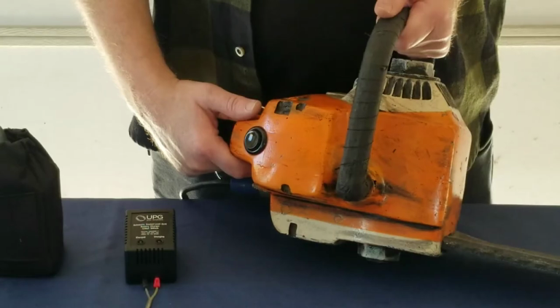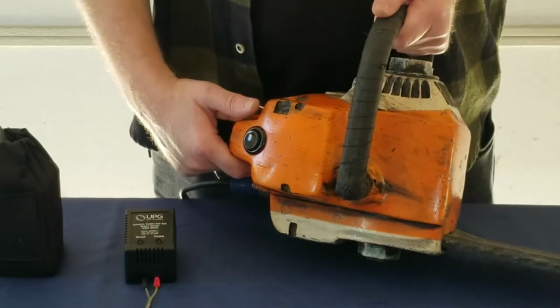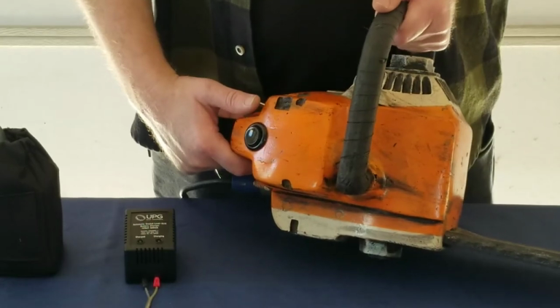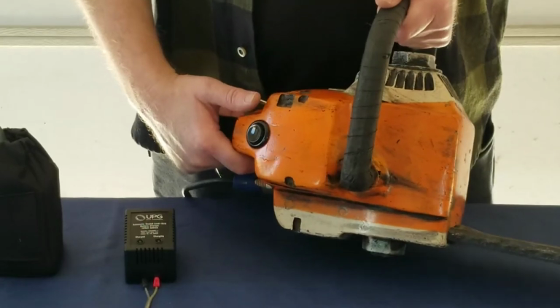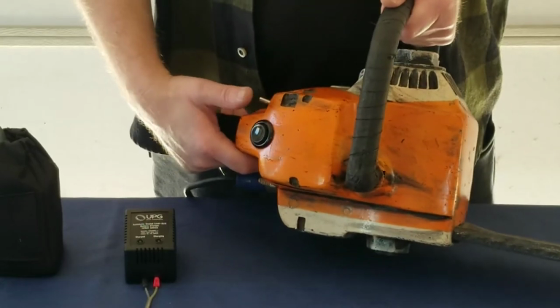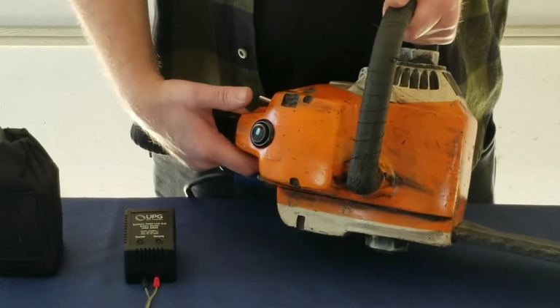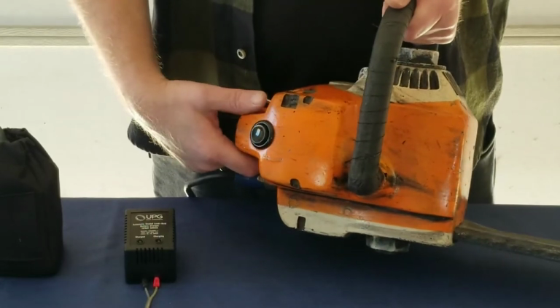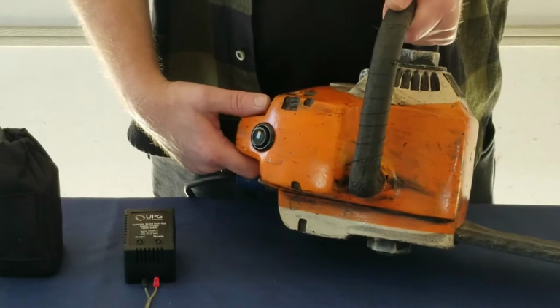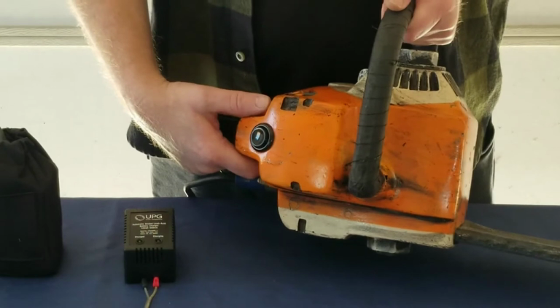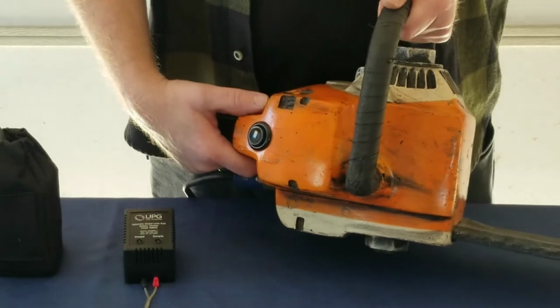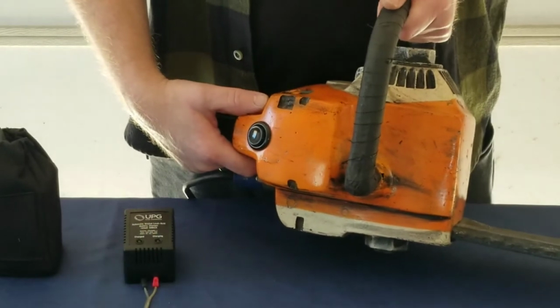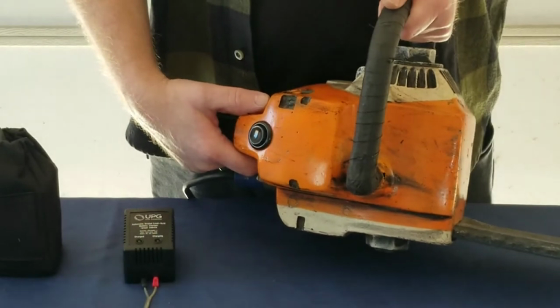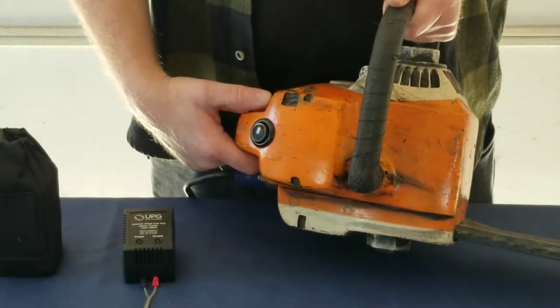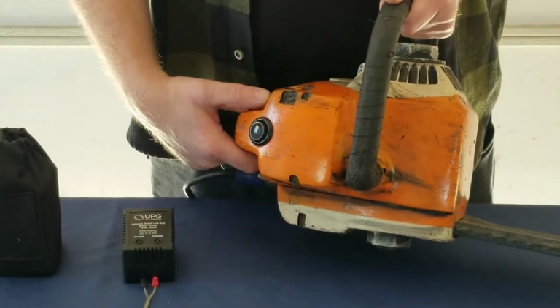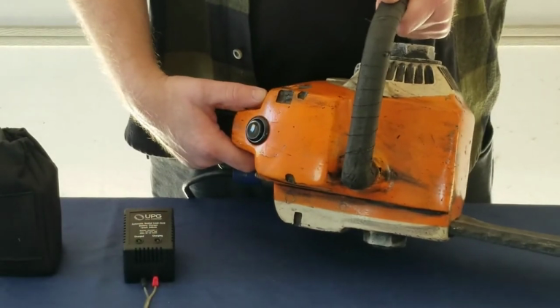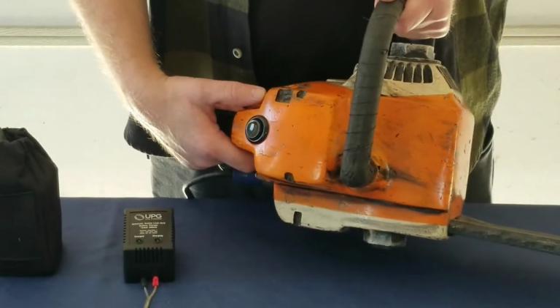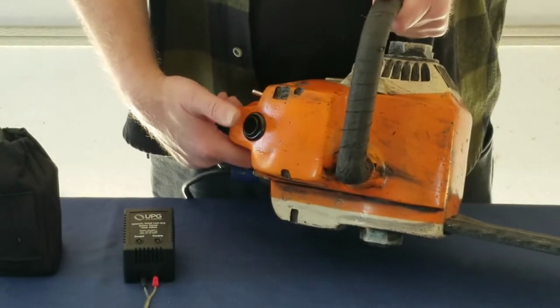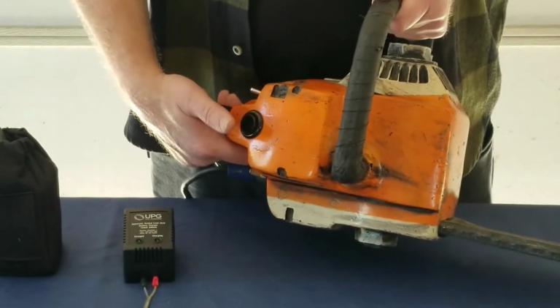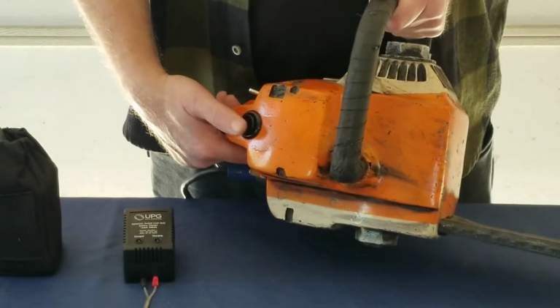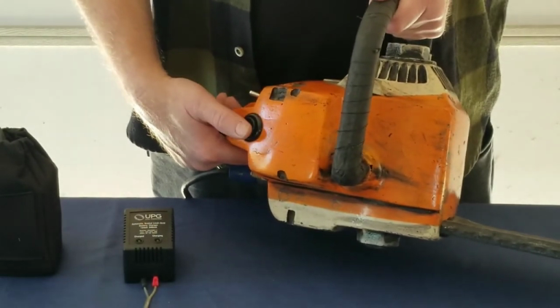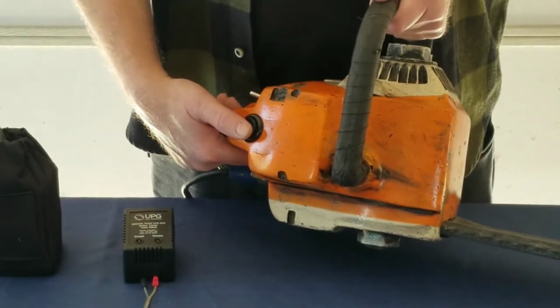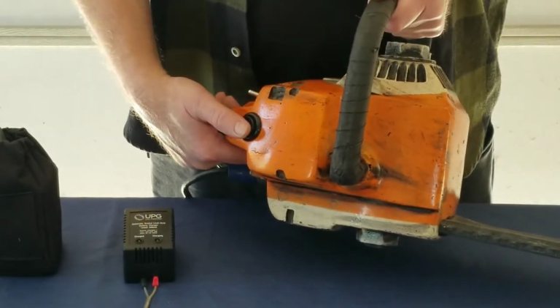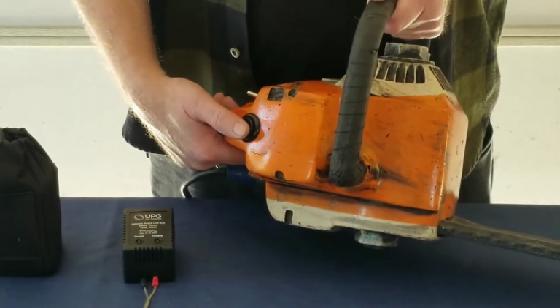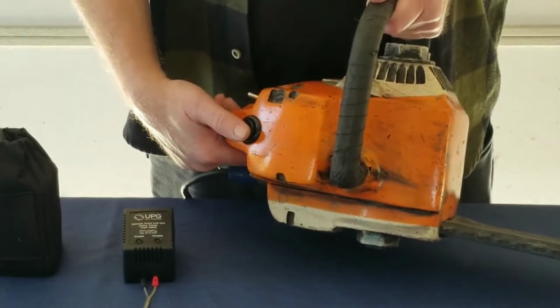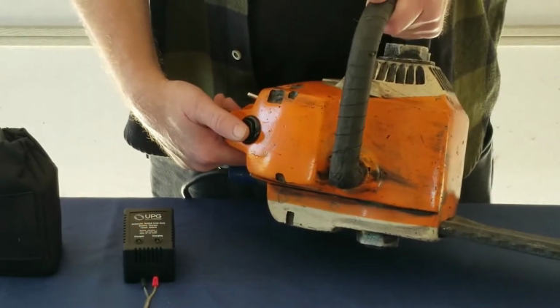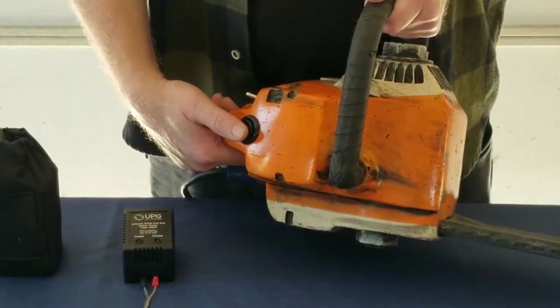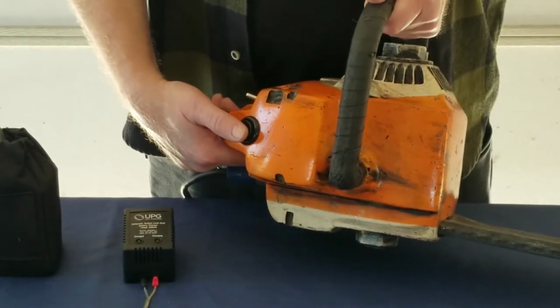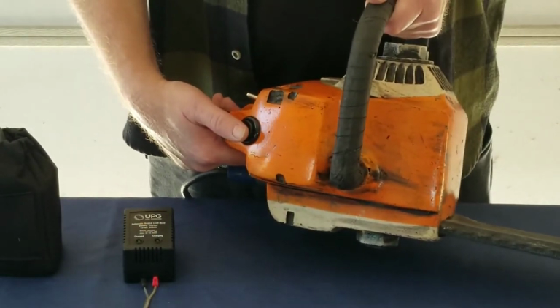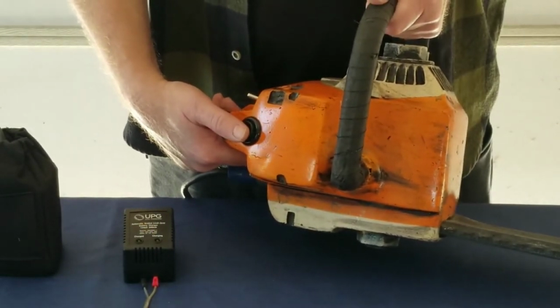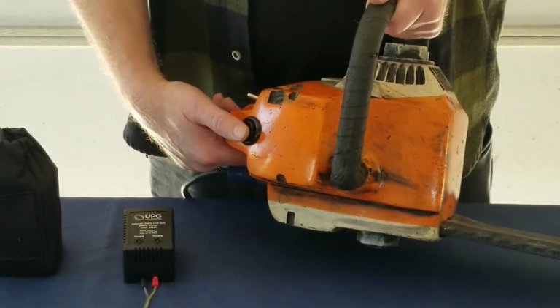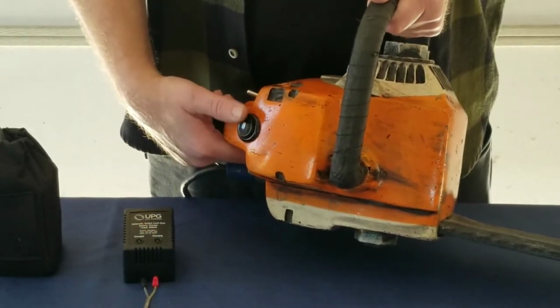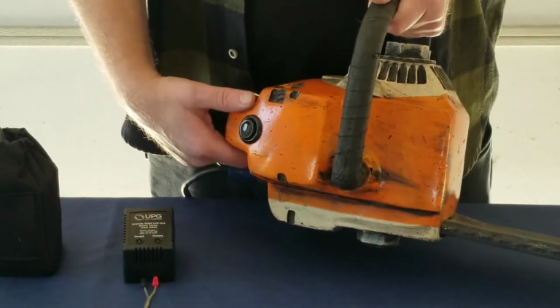Easy to operate — just flip the power switch and the saw will idle. Push down on the rev button and you control the sound of the saw.